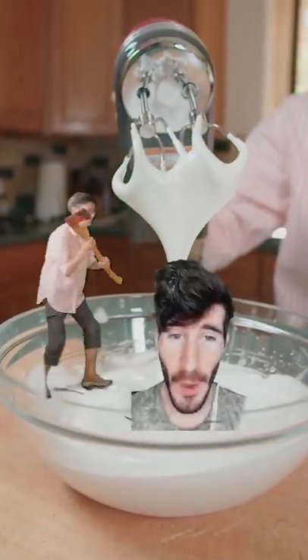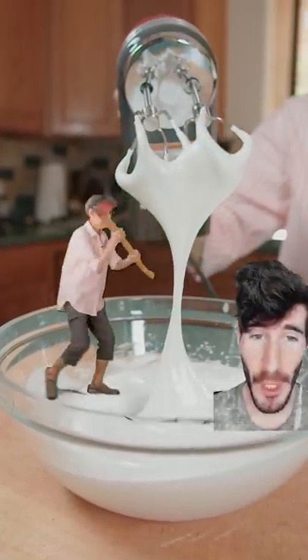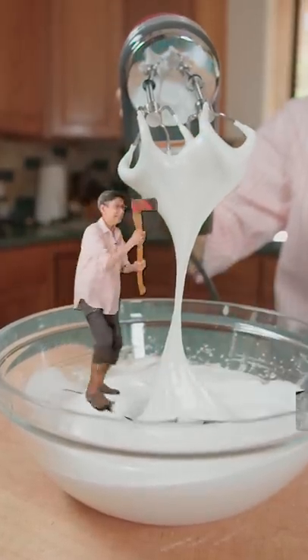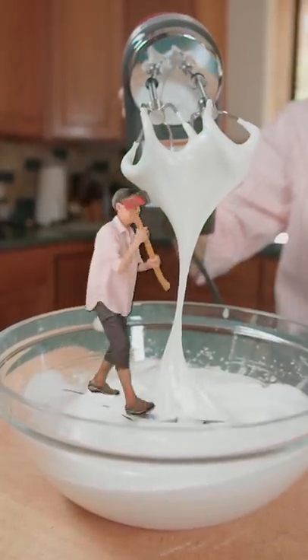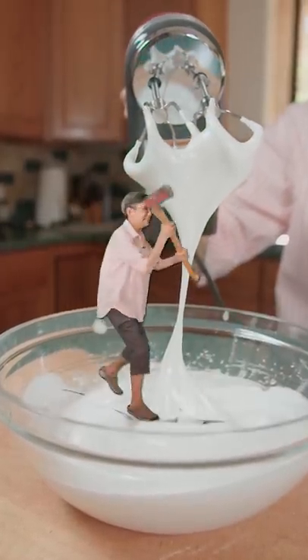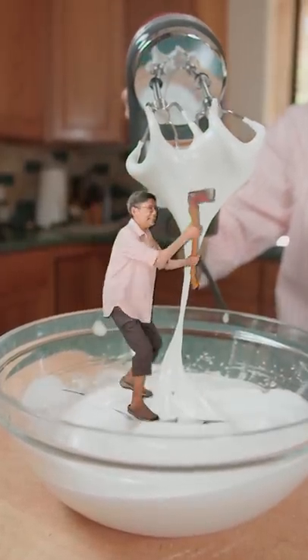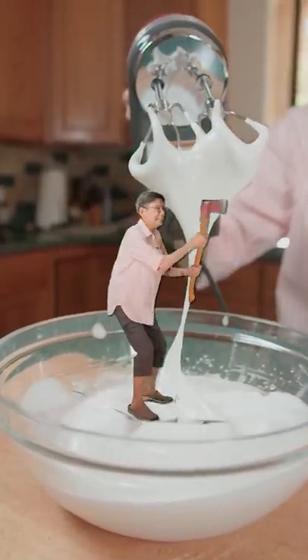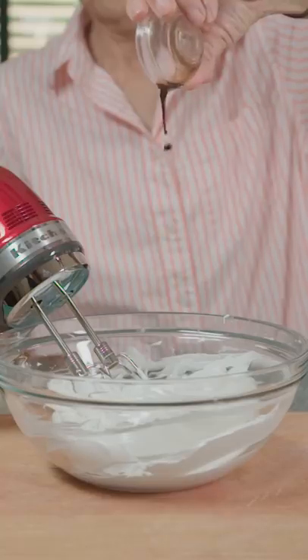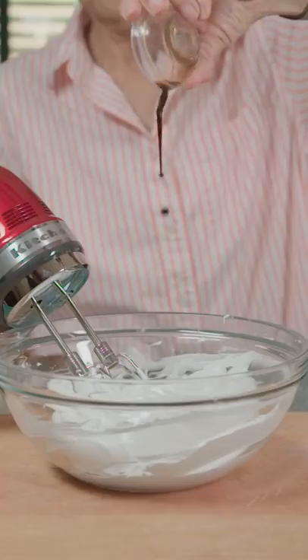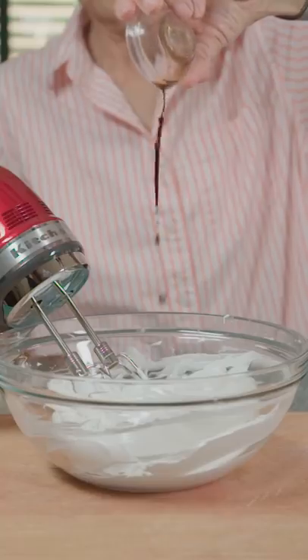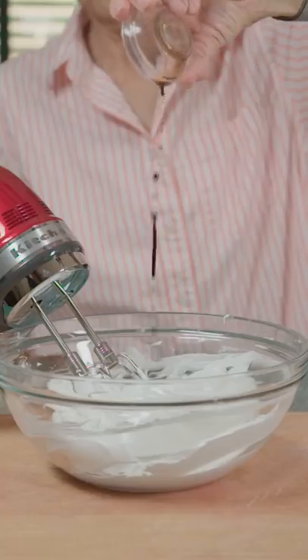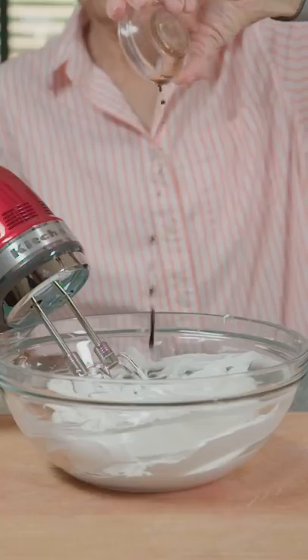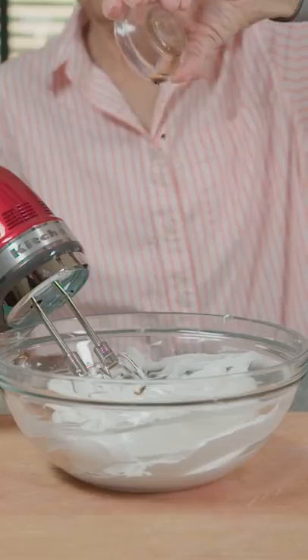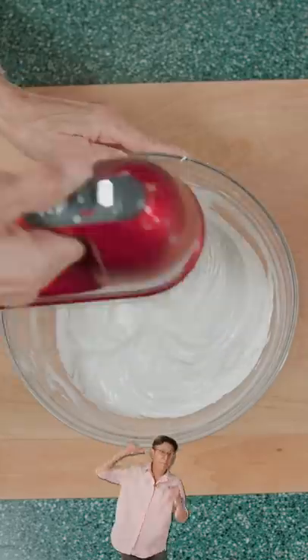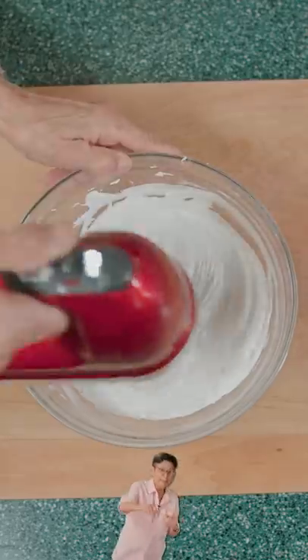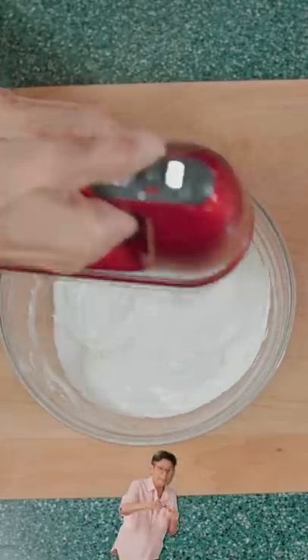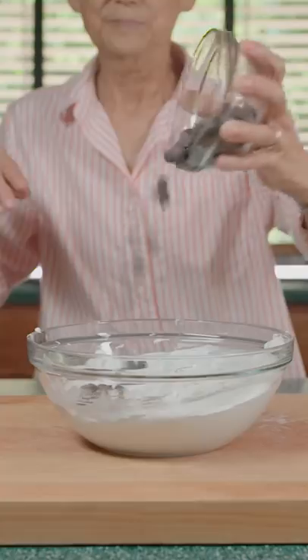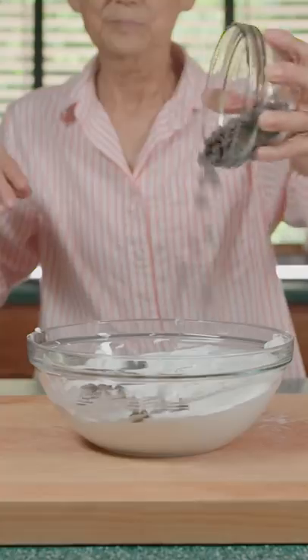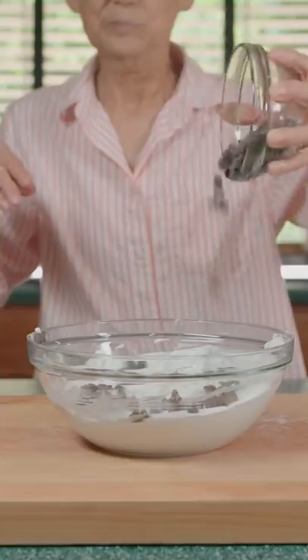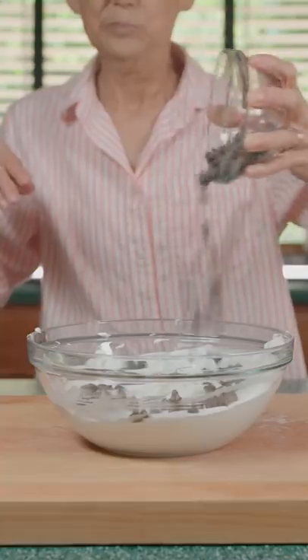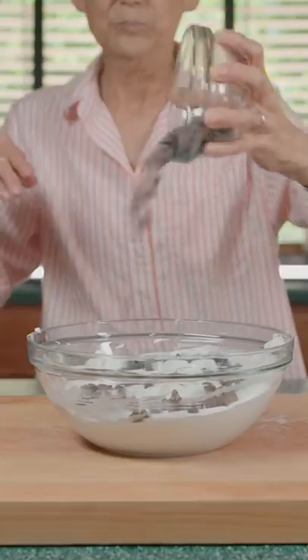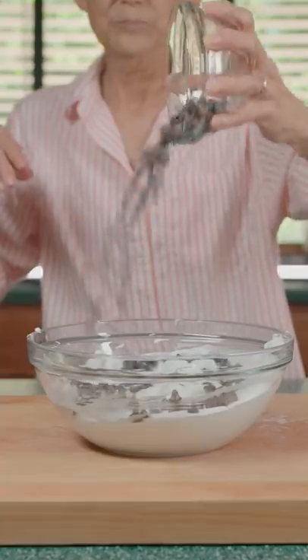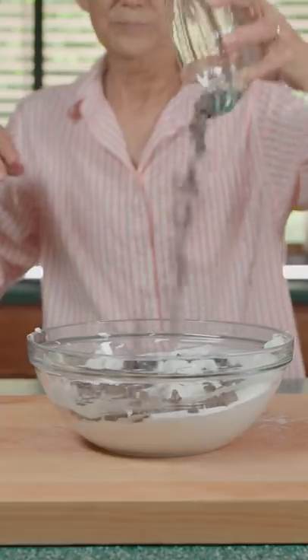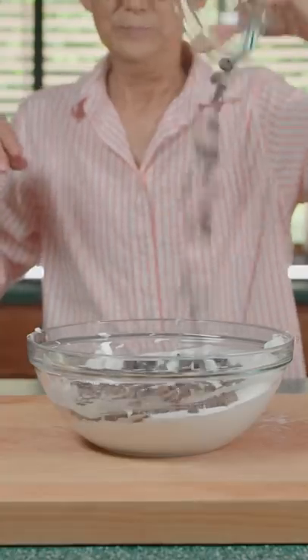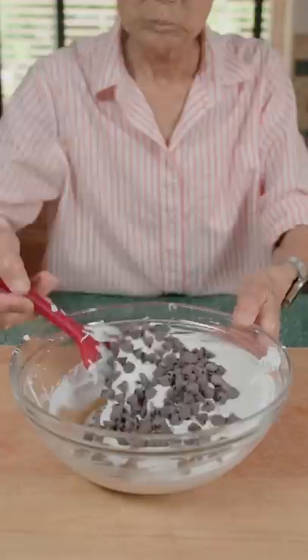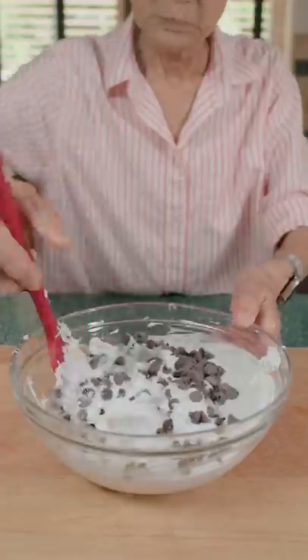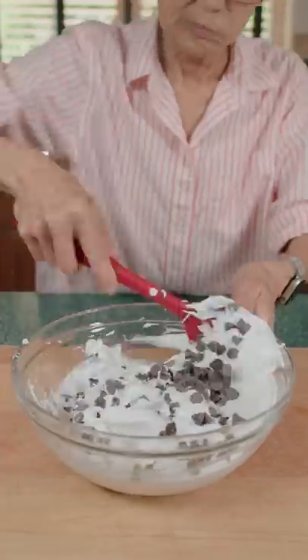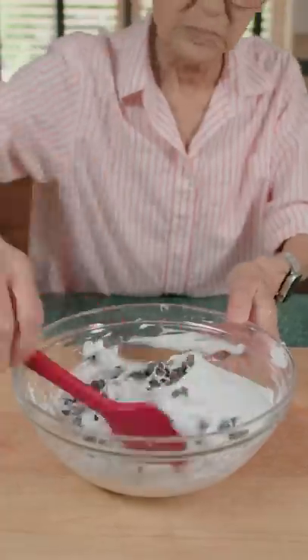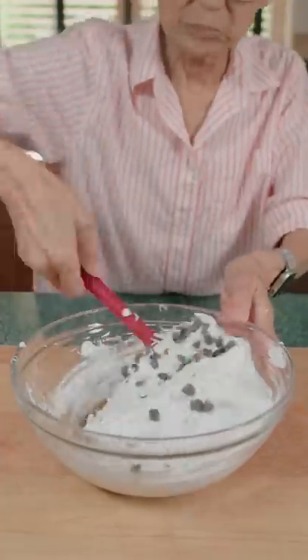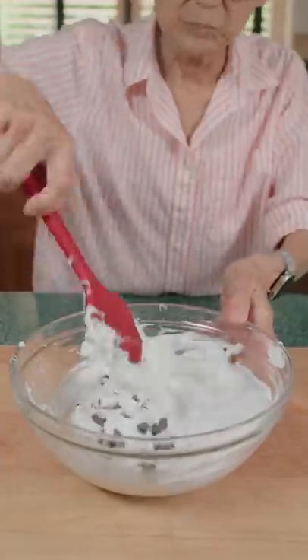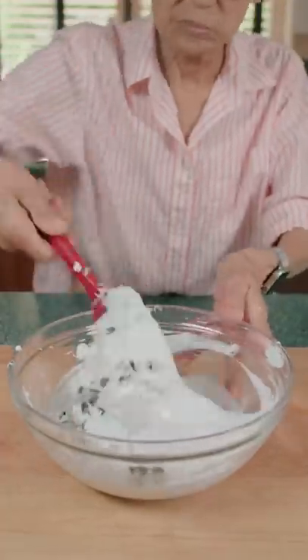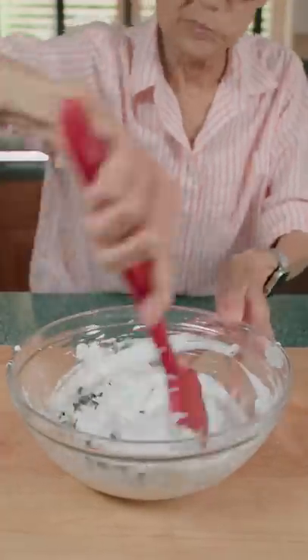Get outta here! Add vanilla, mix, then add in chocolate chips and fold in.